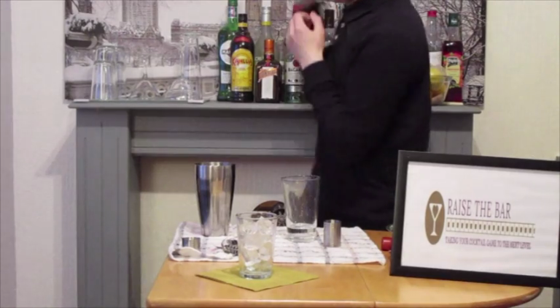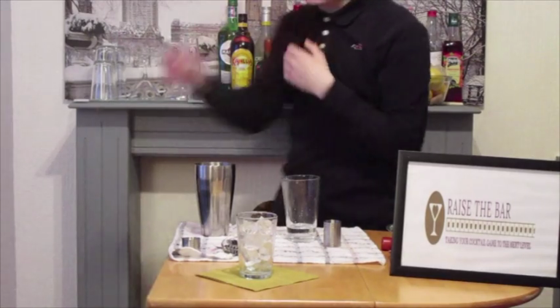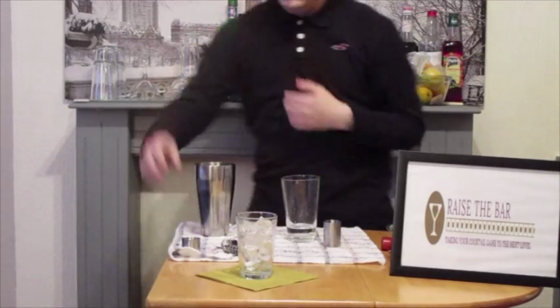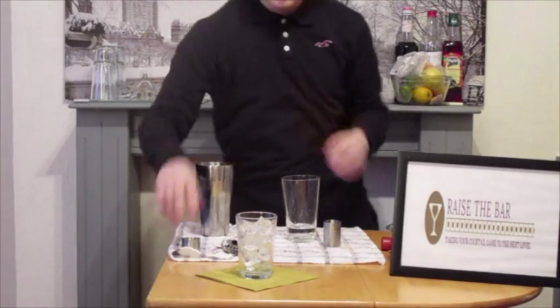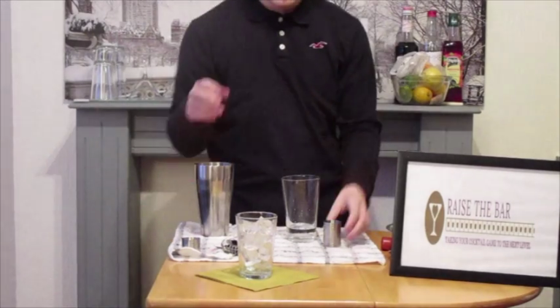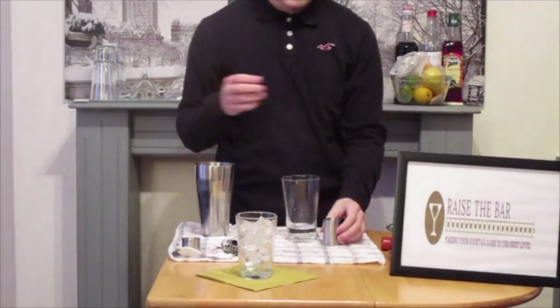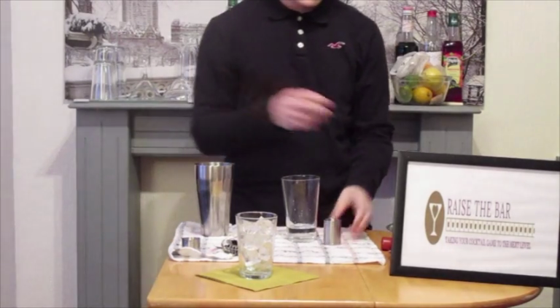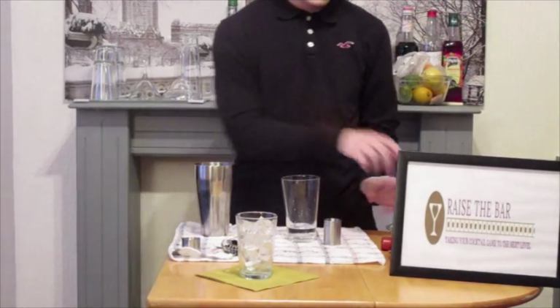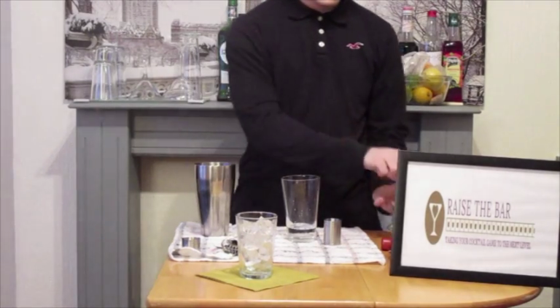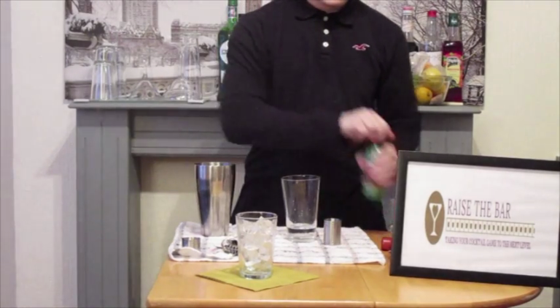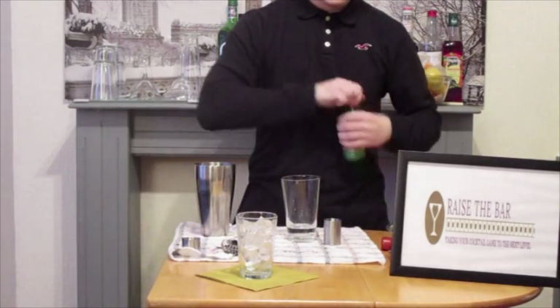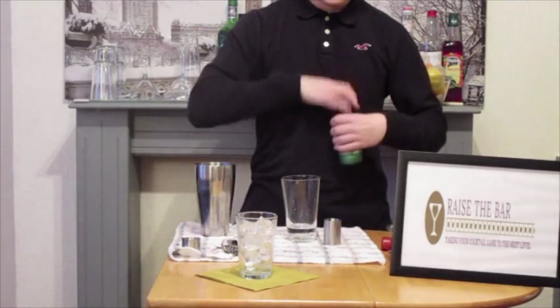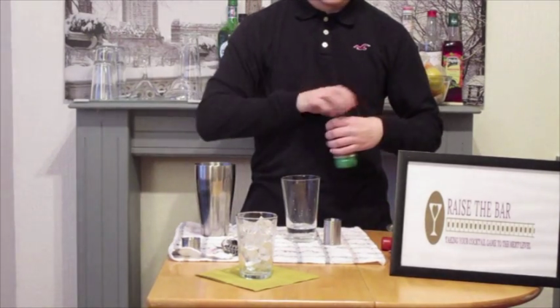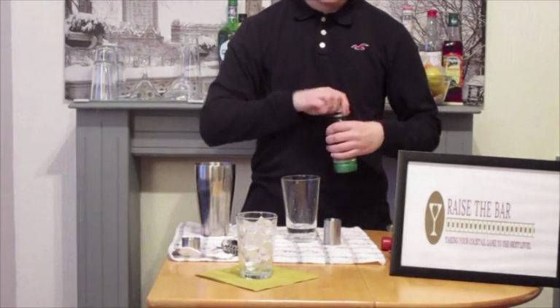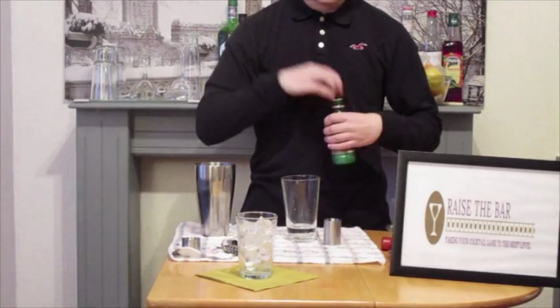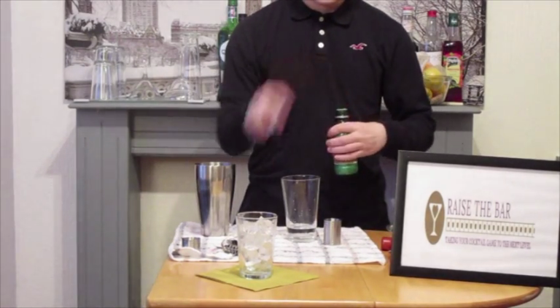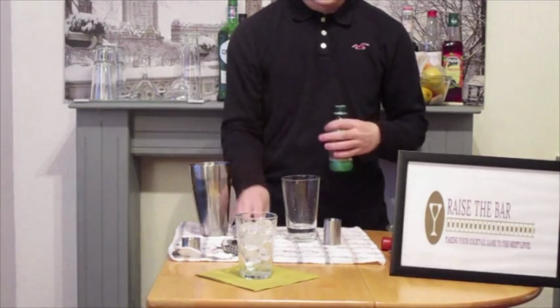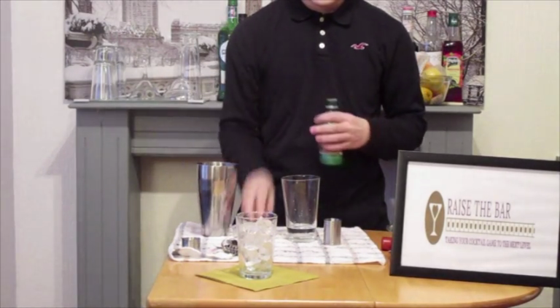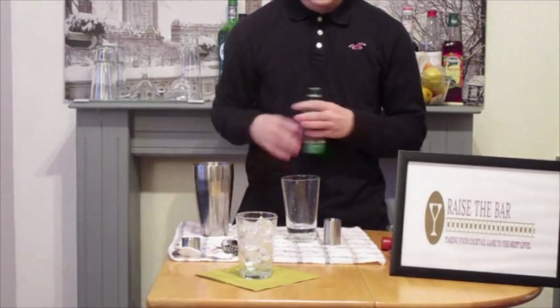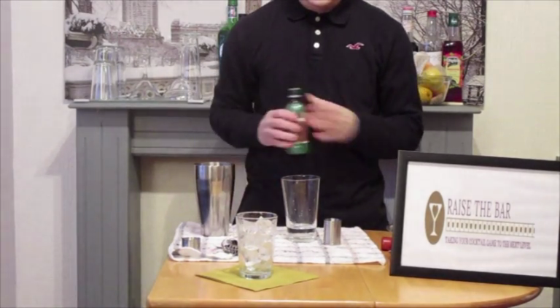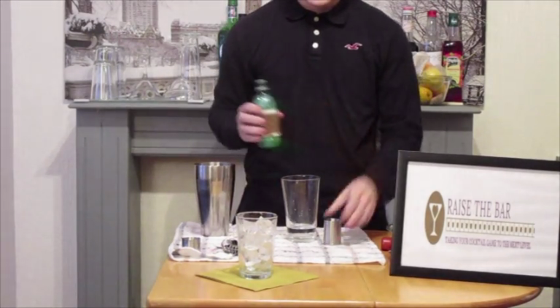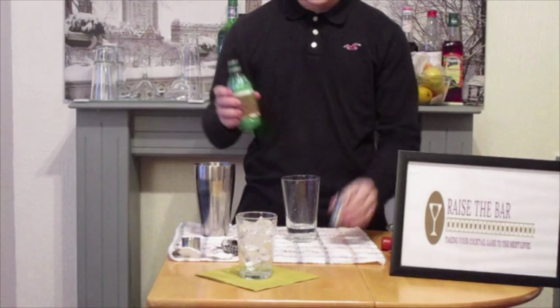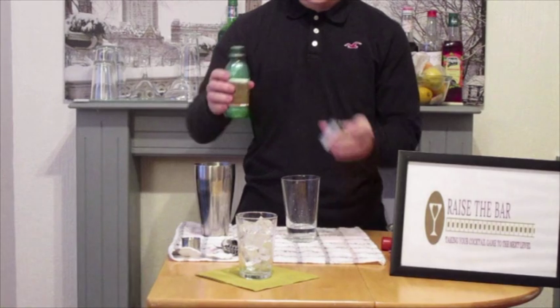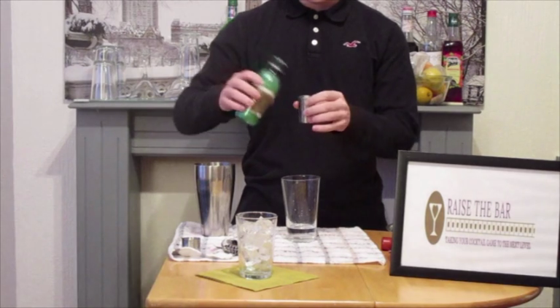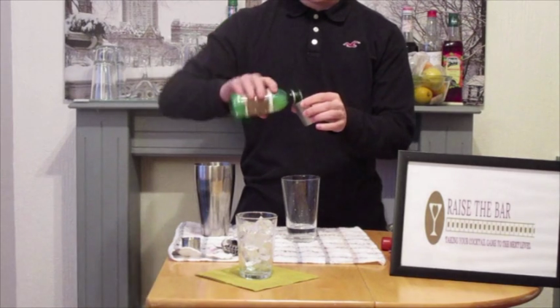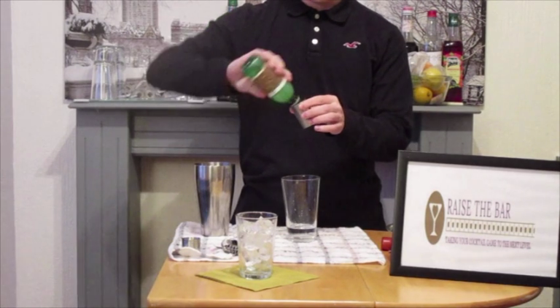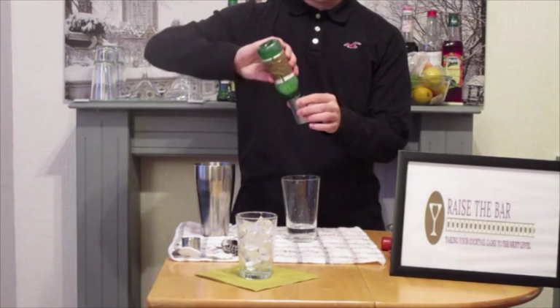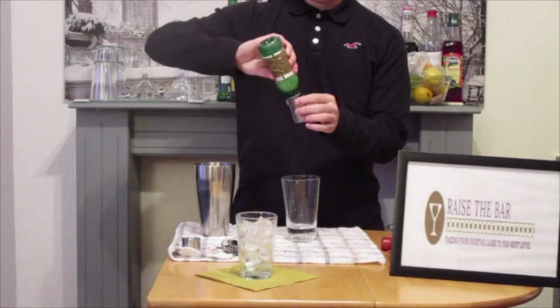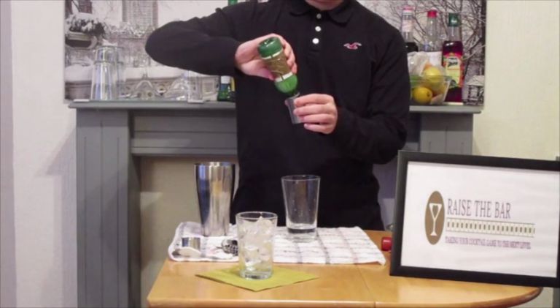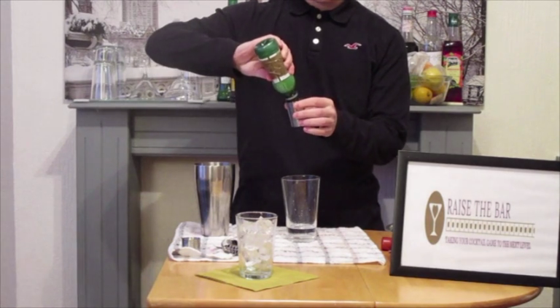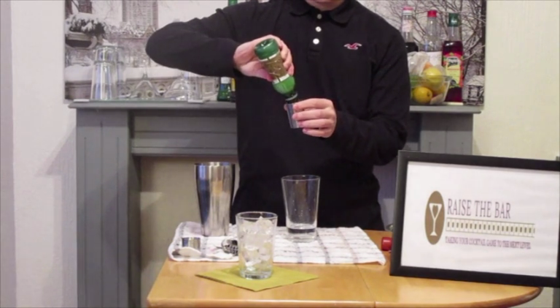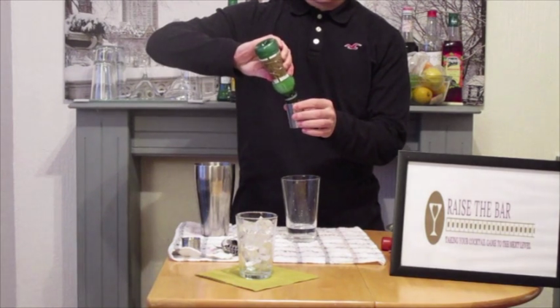And we're also going to add some lime juice — 50ml of that as well.